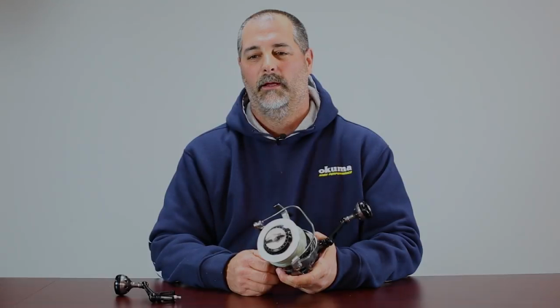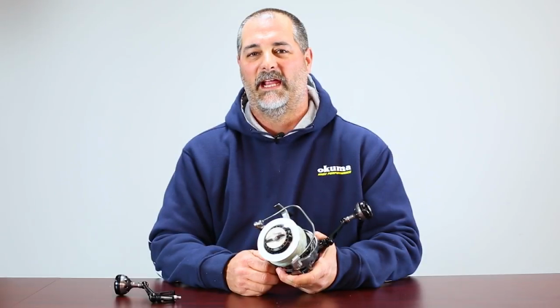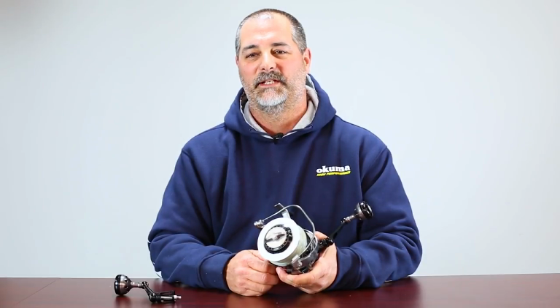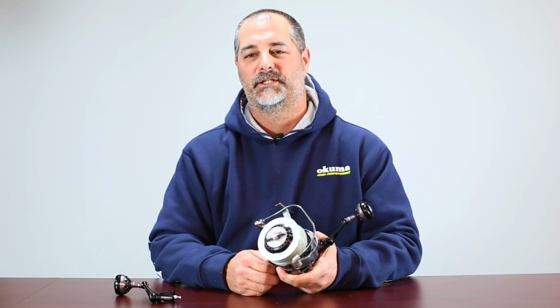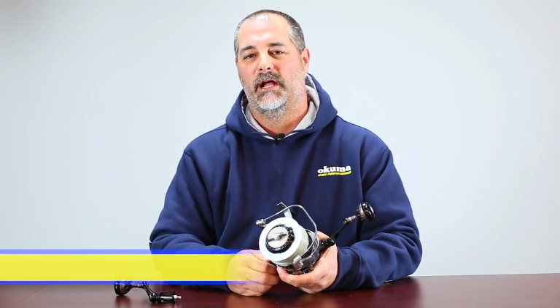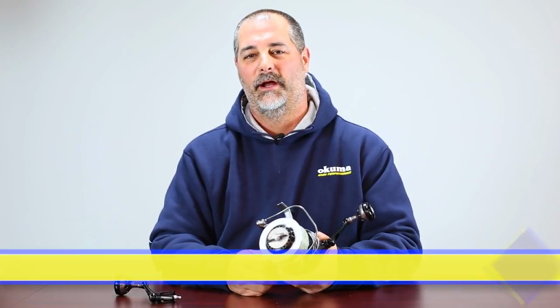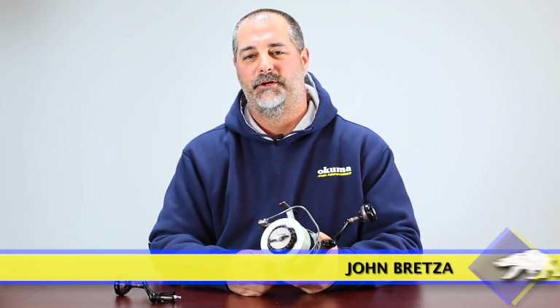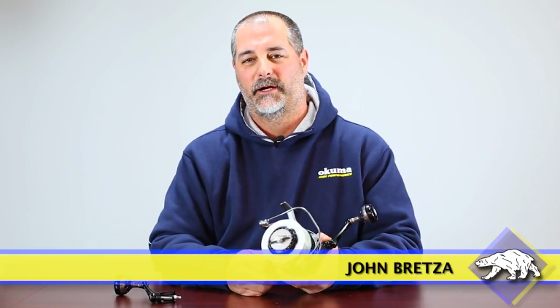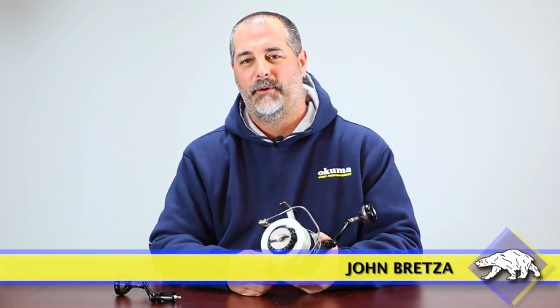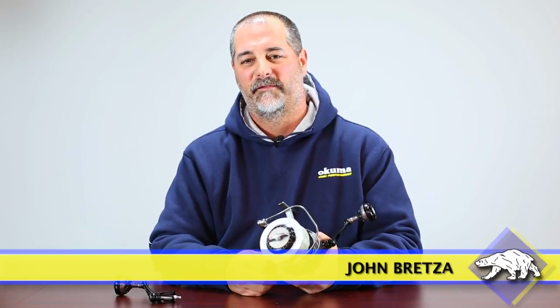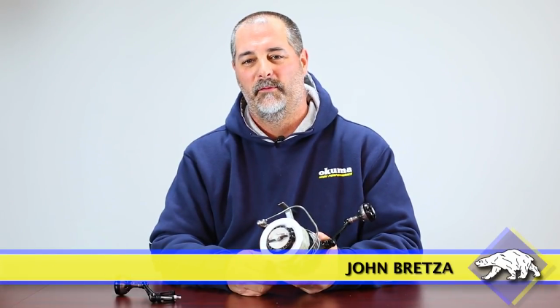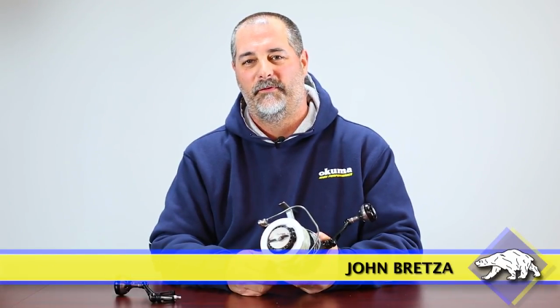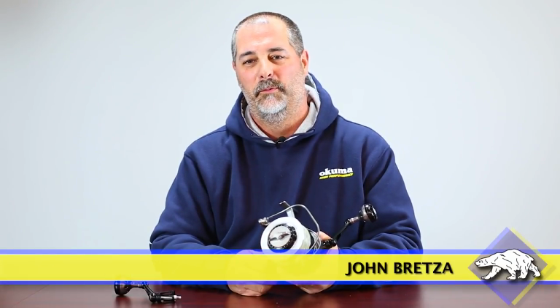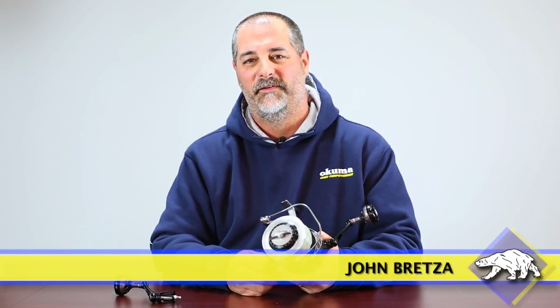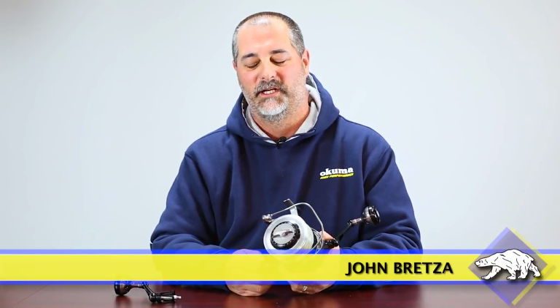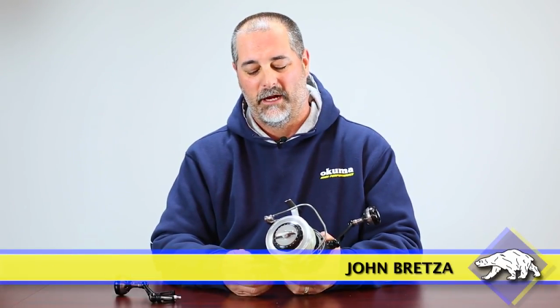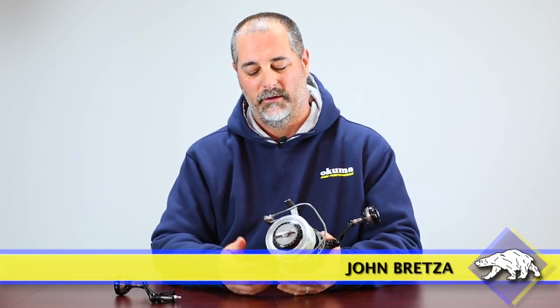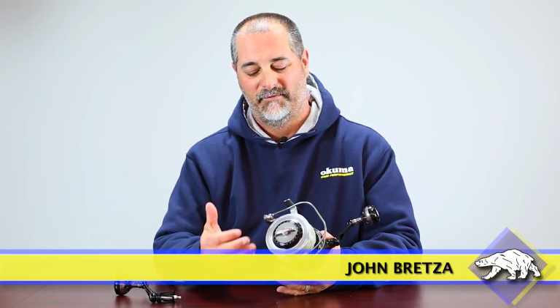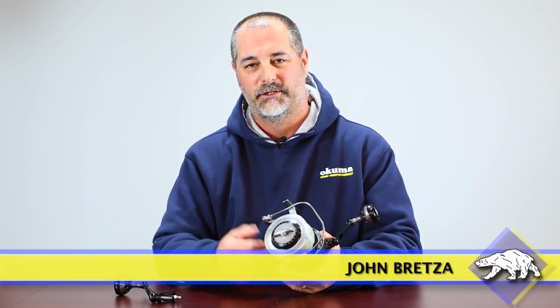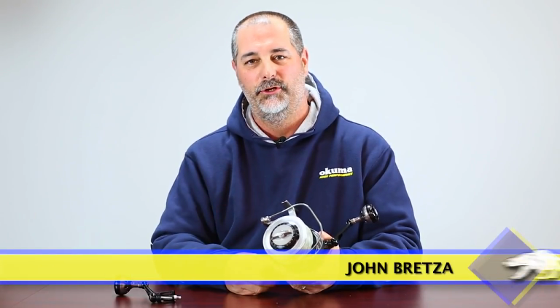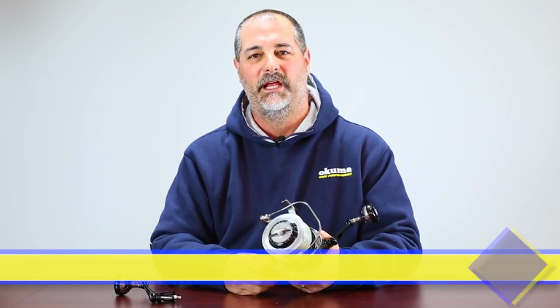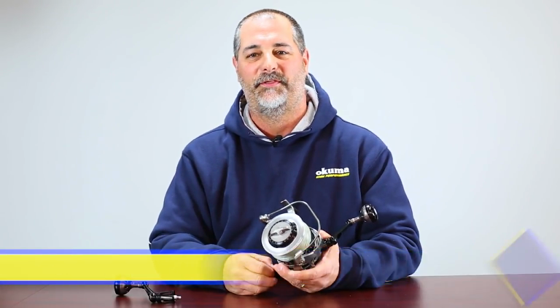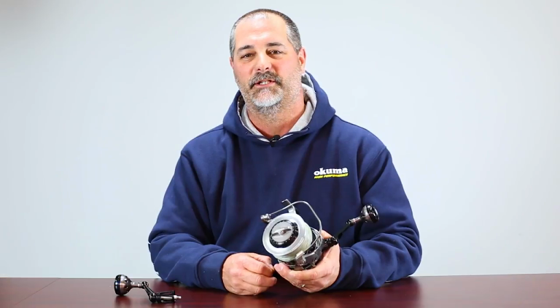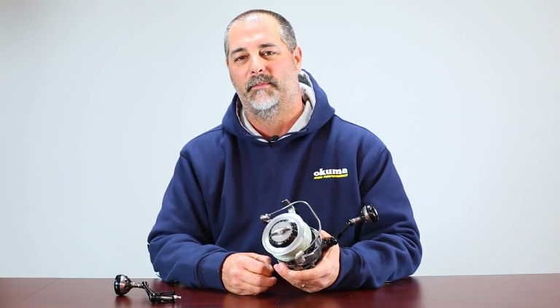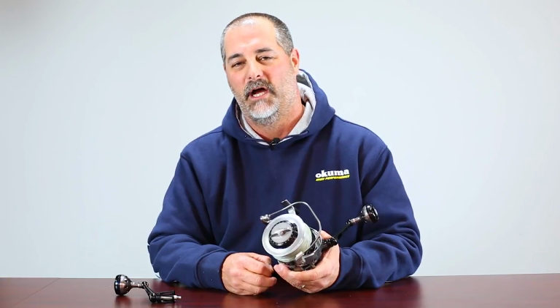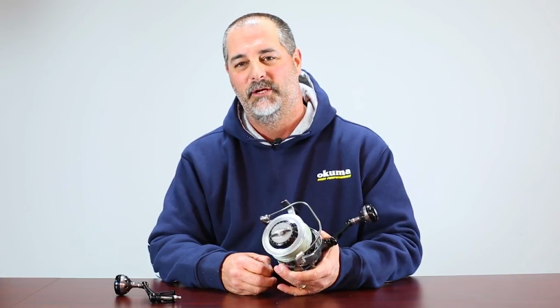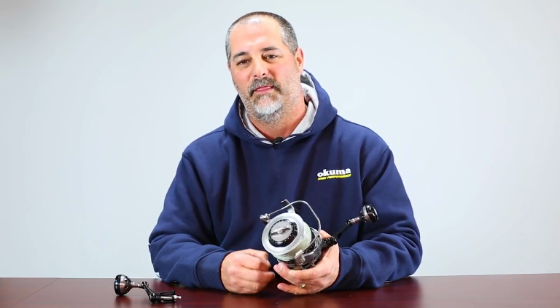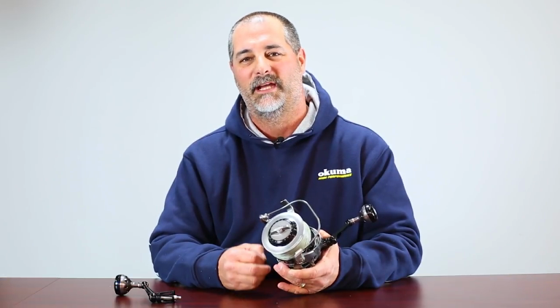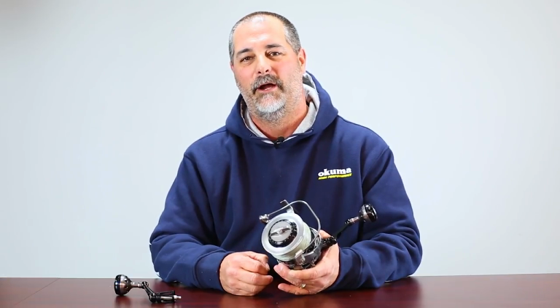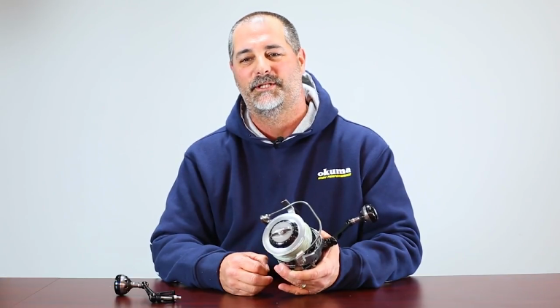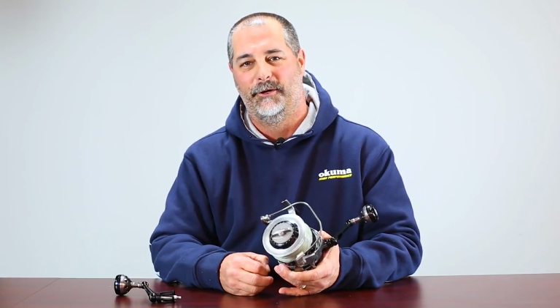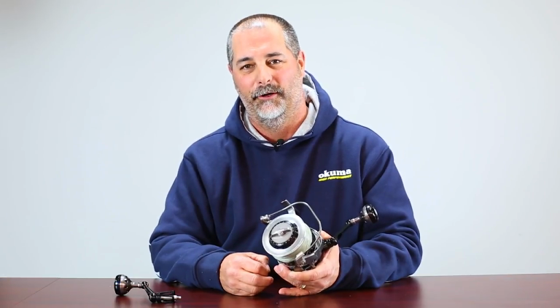Hey guys, this is John Bretzen, Director of Product Development for Okuma Fishing Tackle, and I've got two key things that I'm going to talk to you about in the Makaira spinning reel.